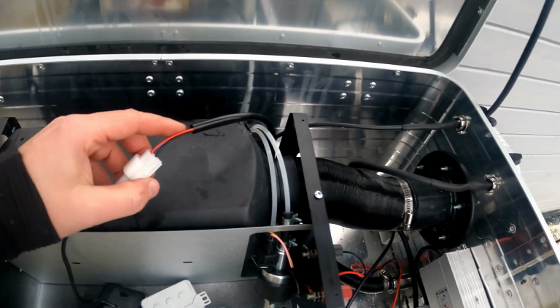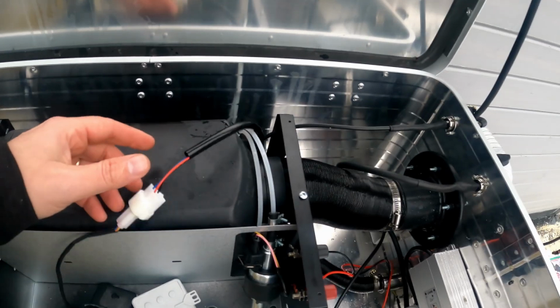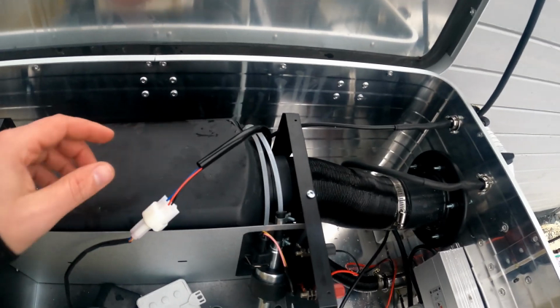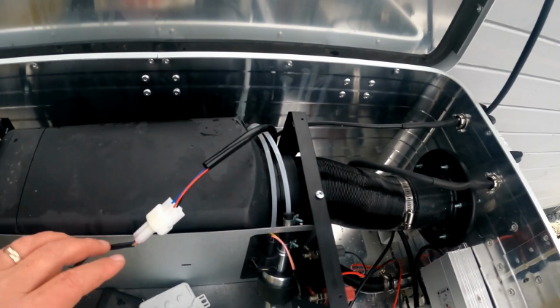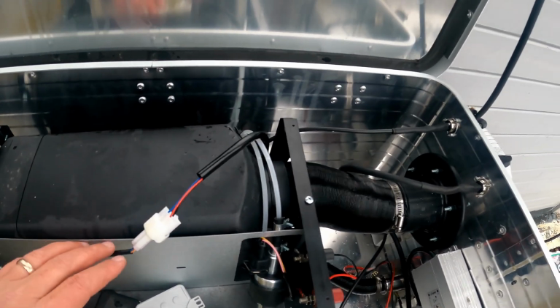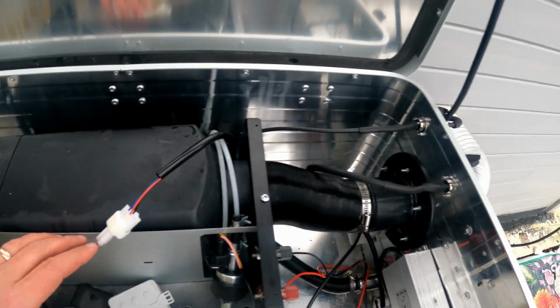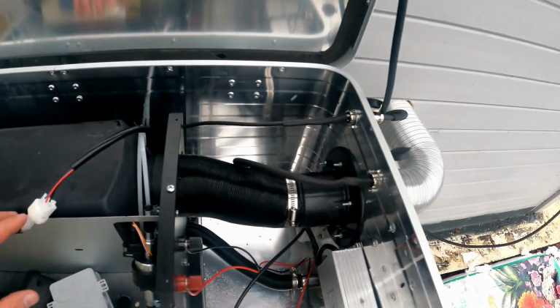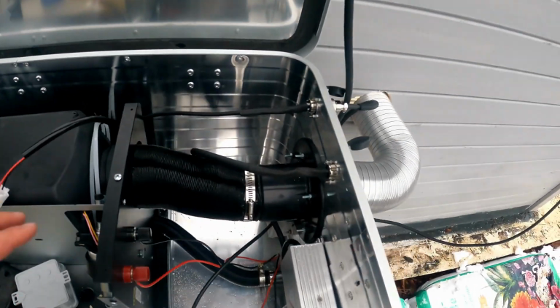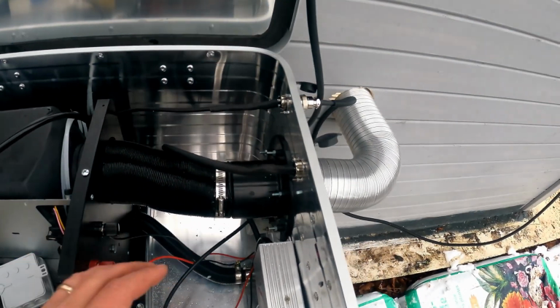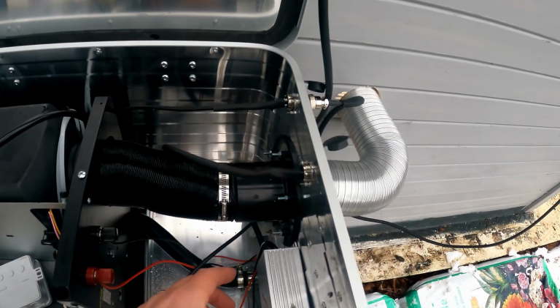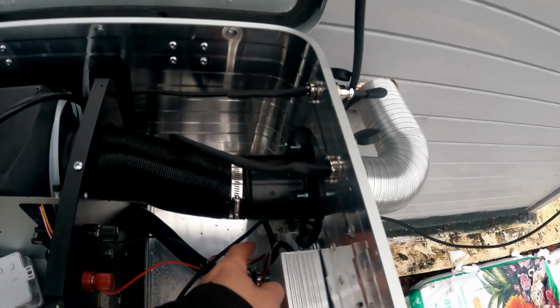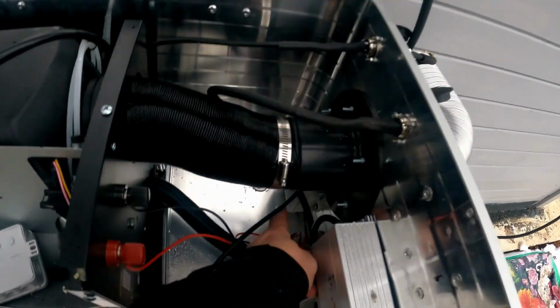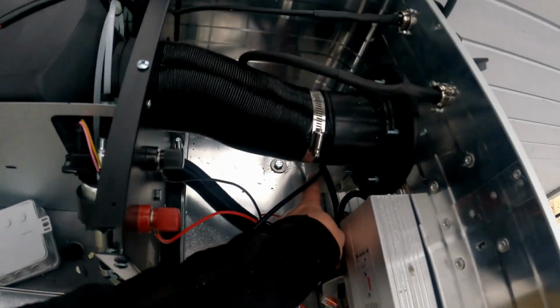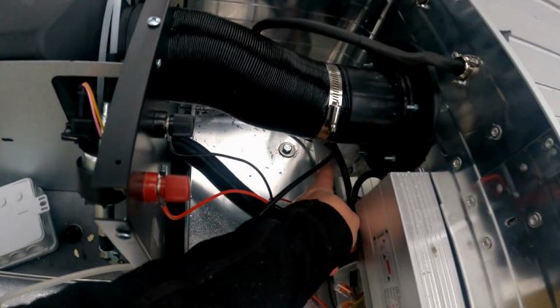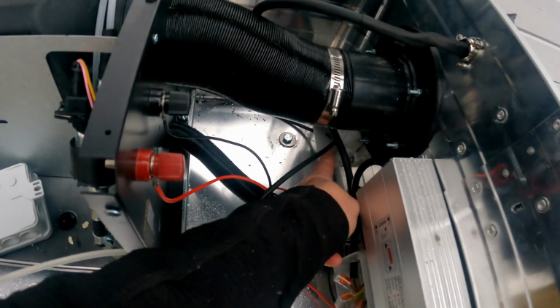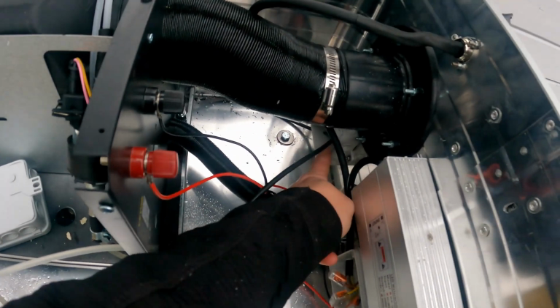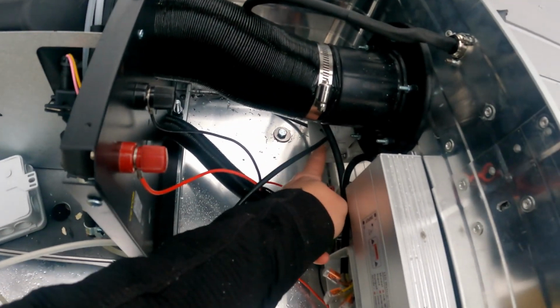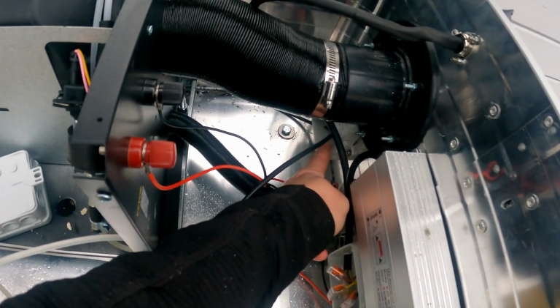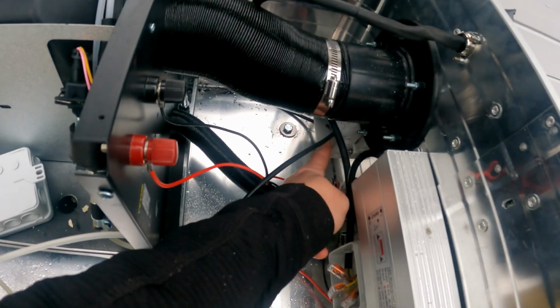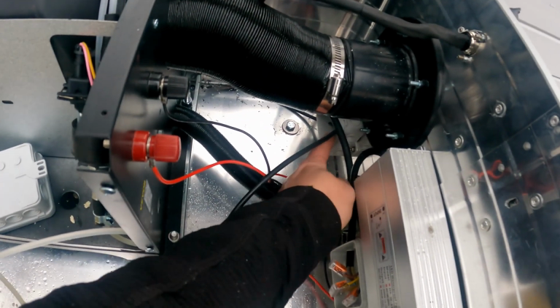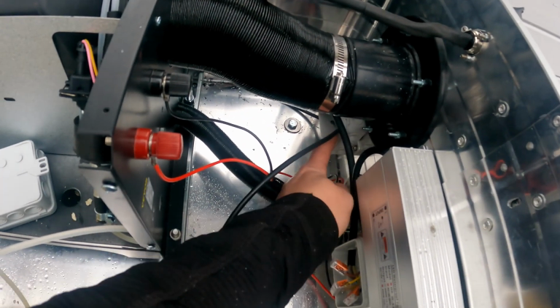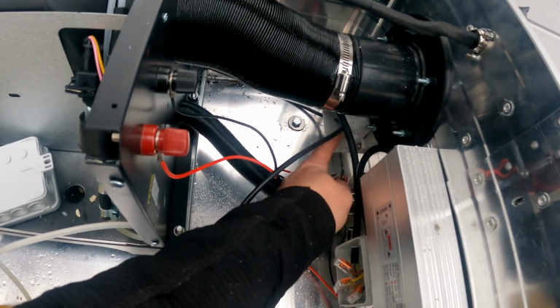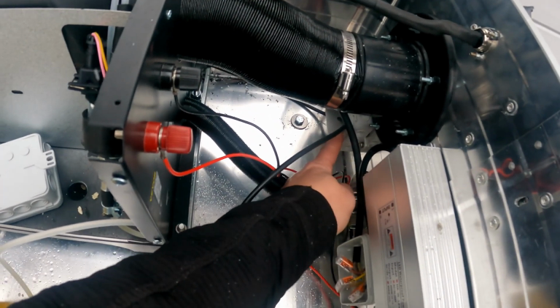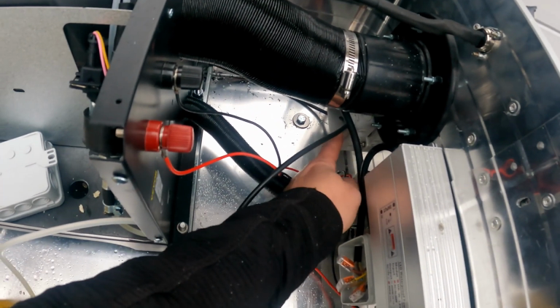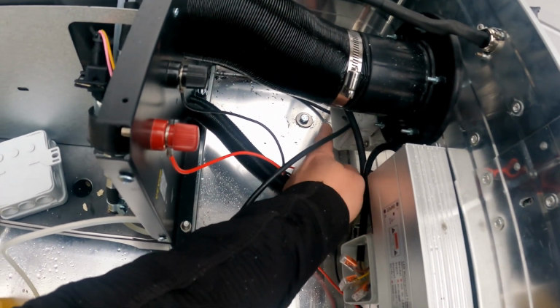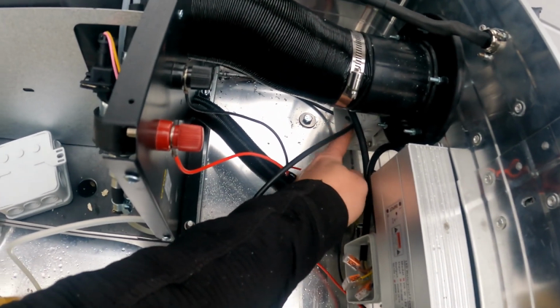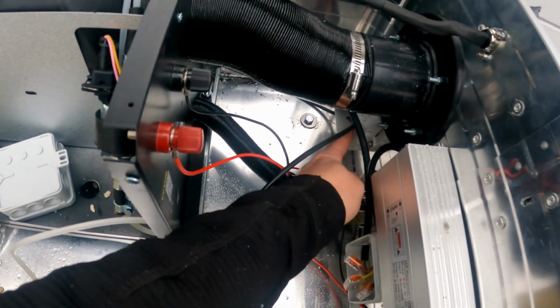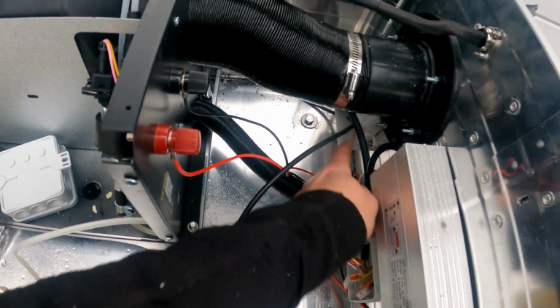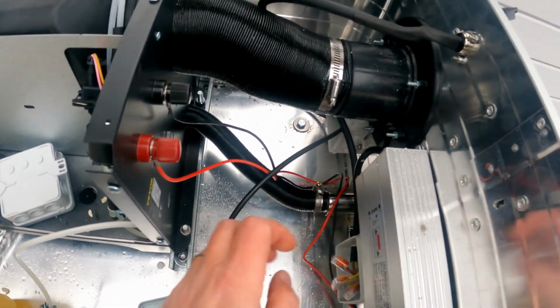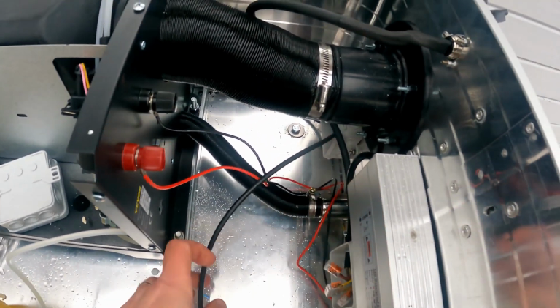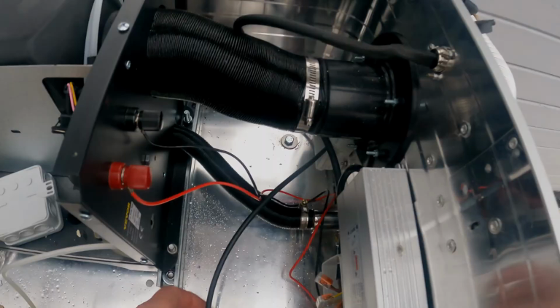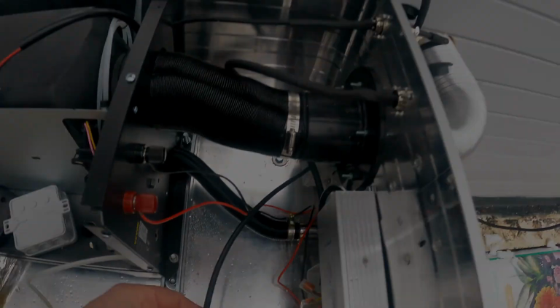Here I will cut the cable and make the connection to the new cable inside the junction box.